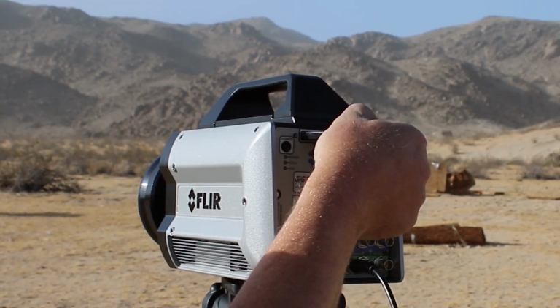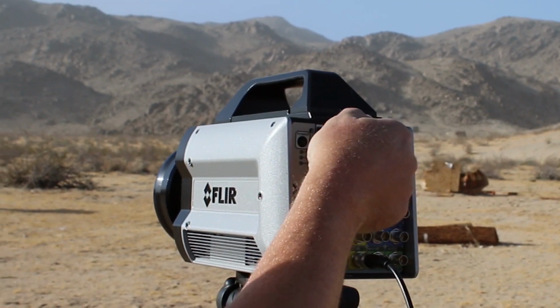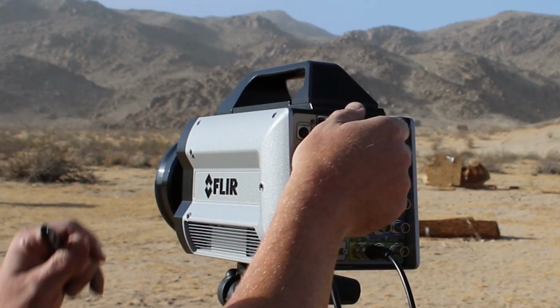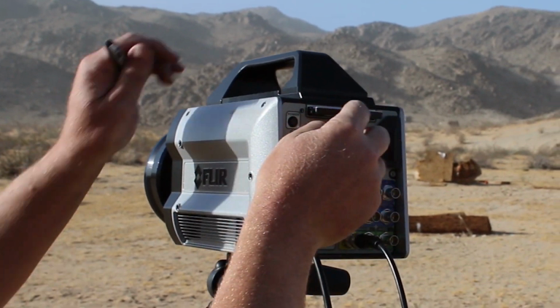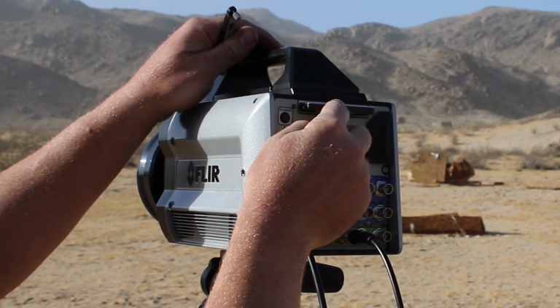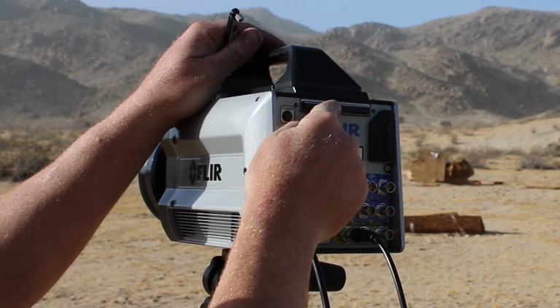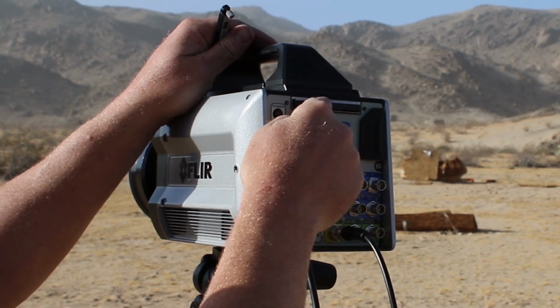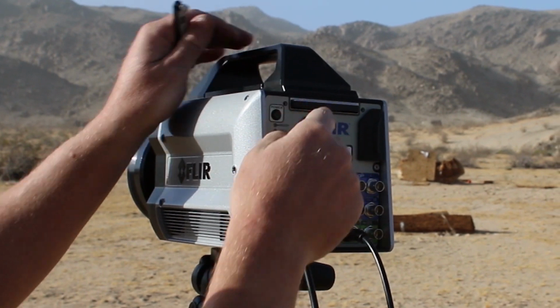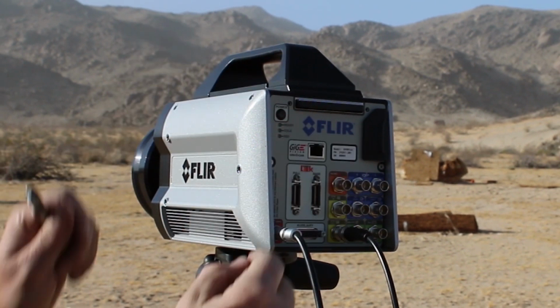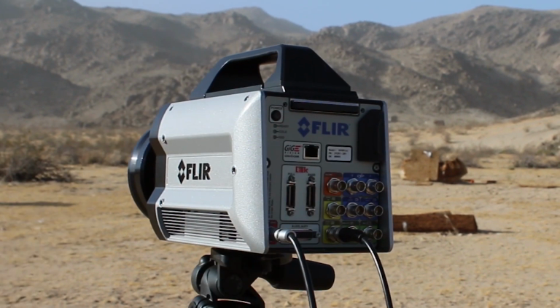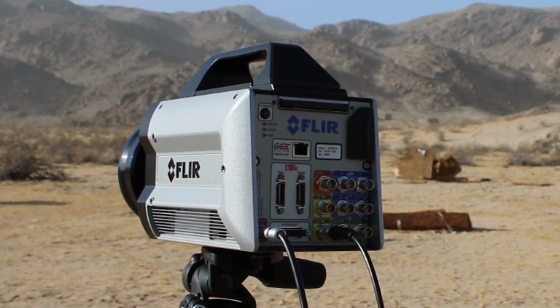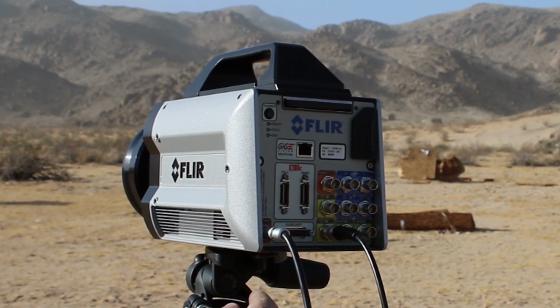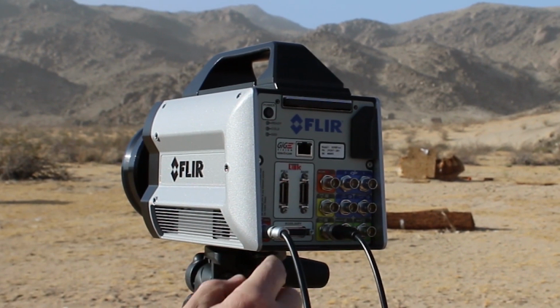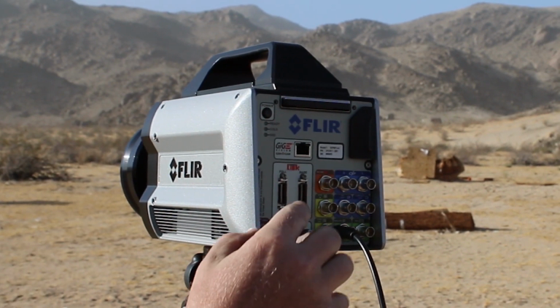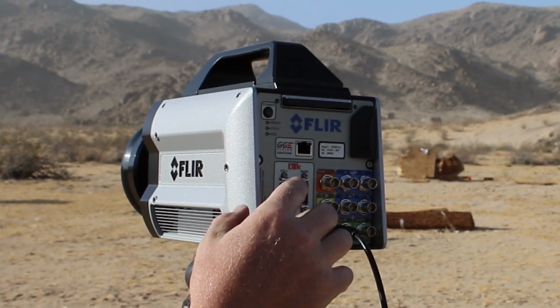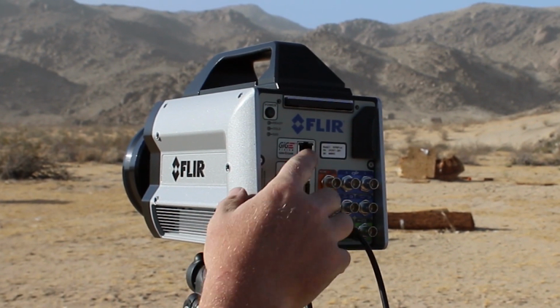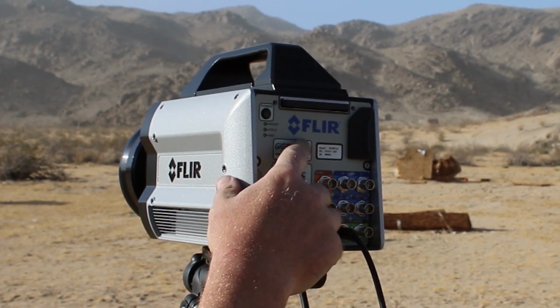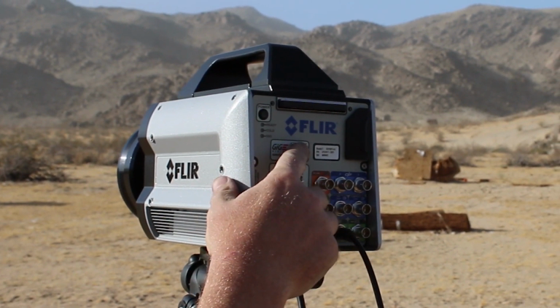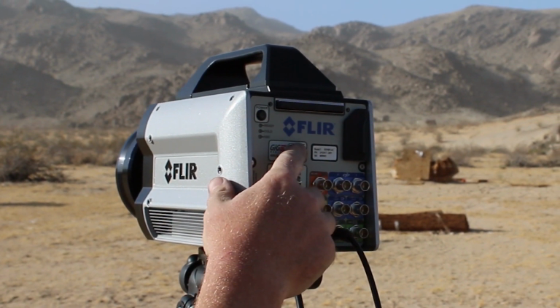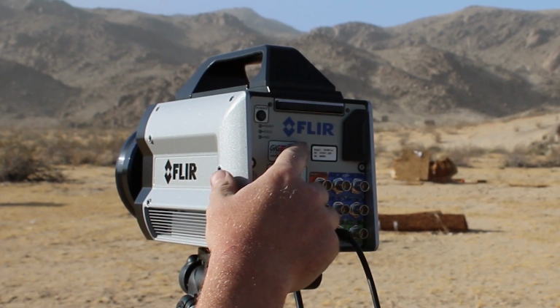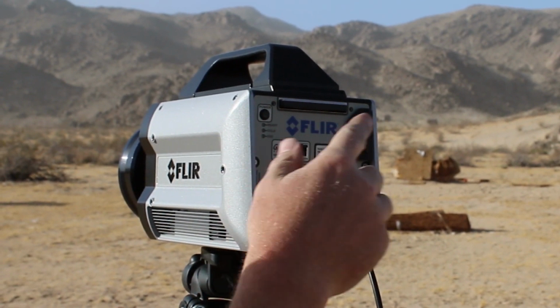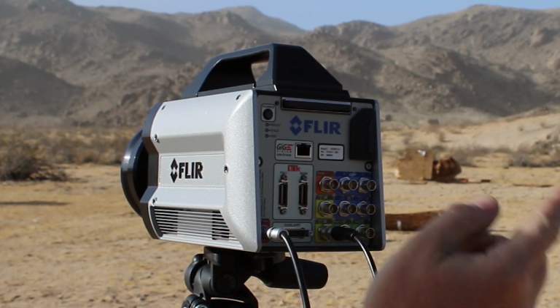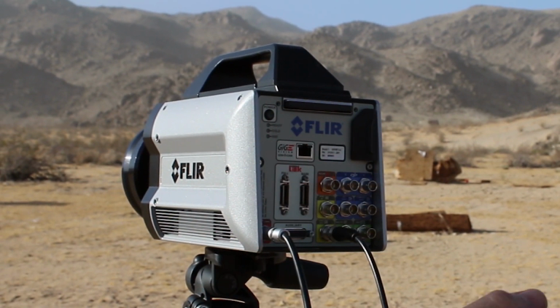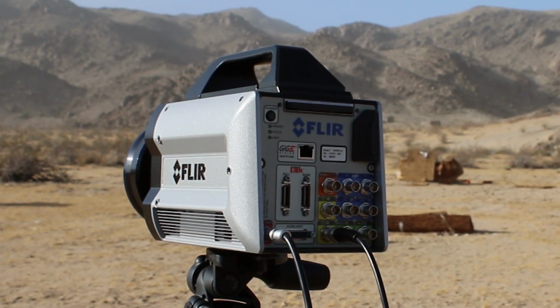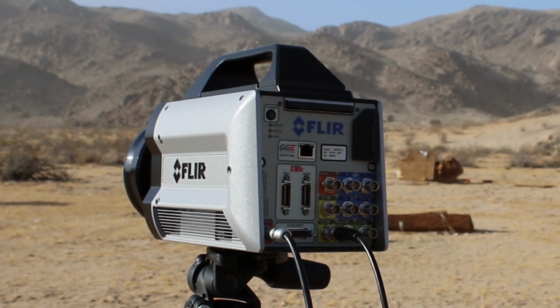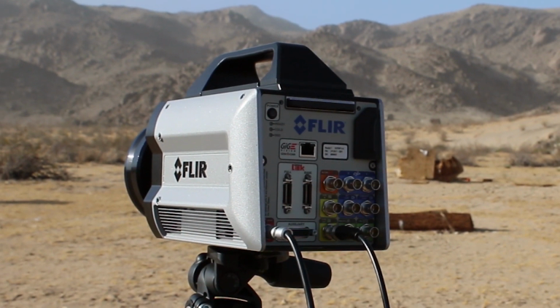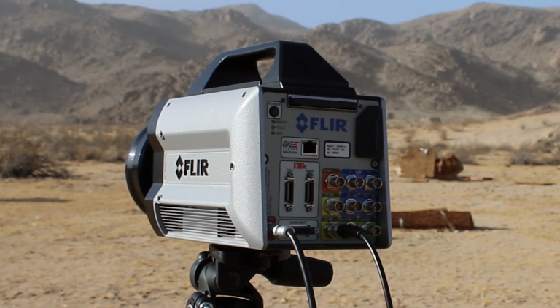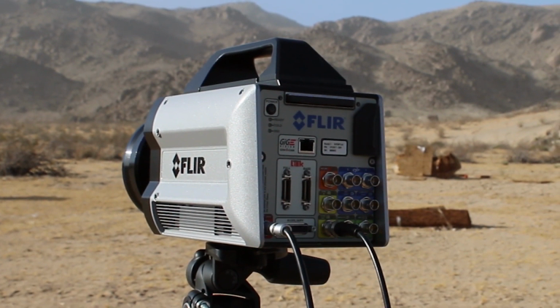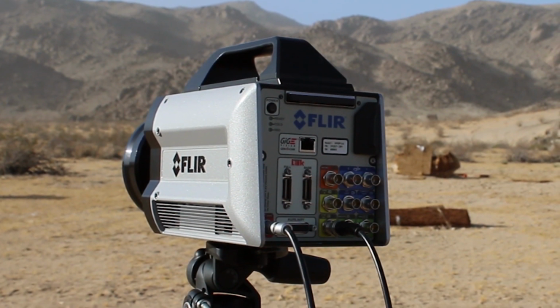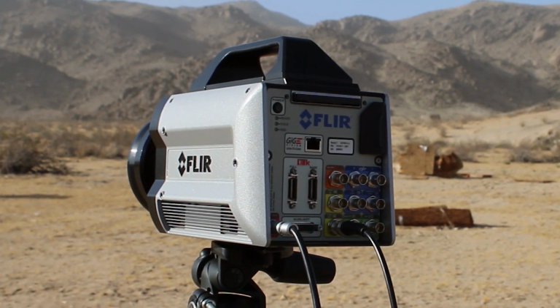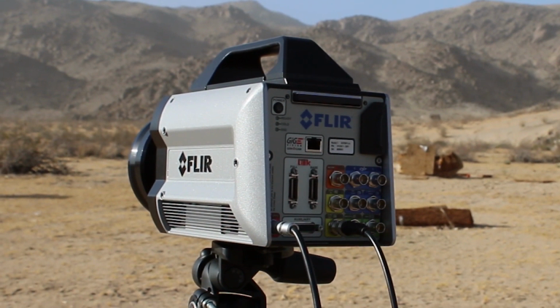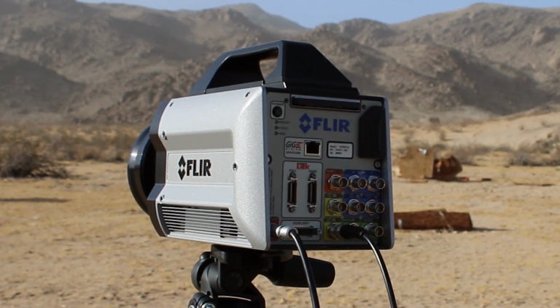Optionally, if the camera is far away or not in a safe location, we can stream the data out of the camera via gigabit ethernet.